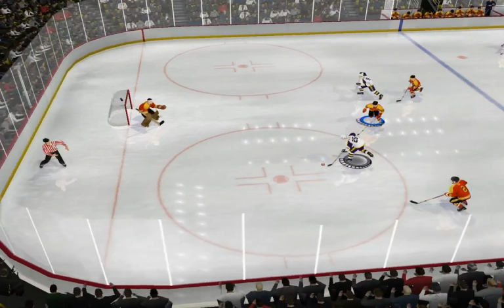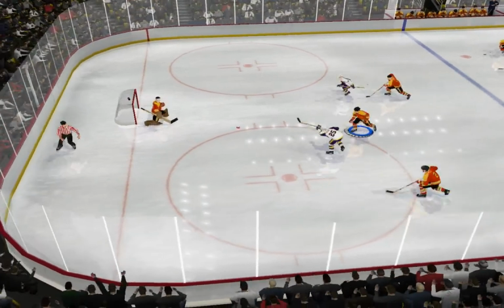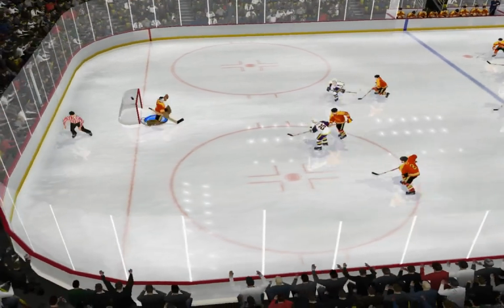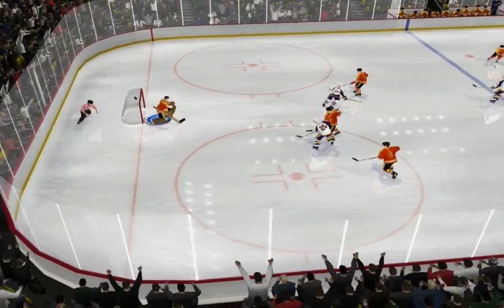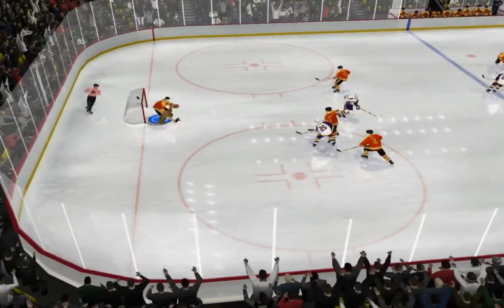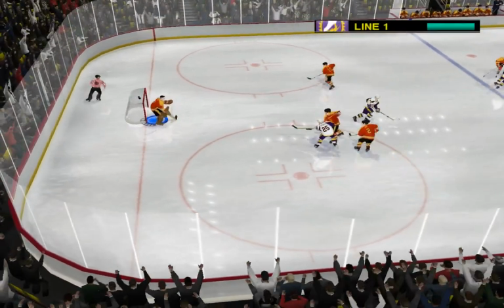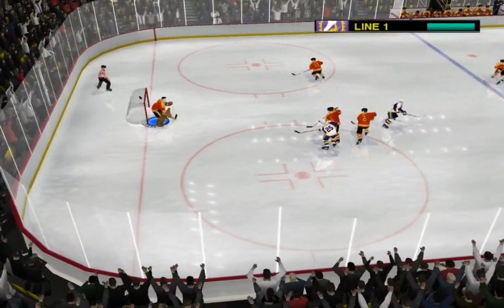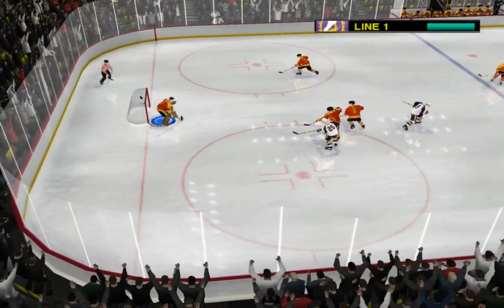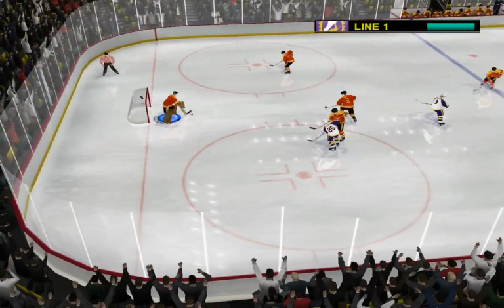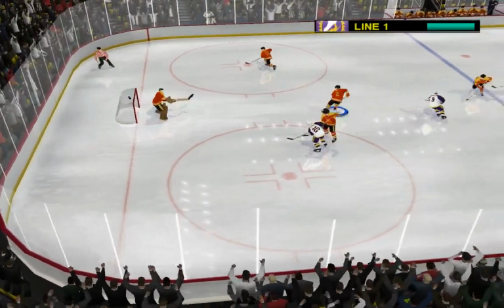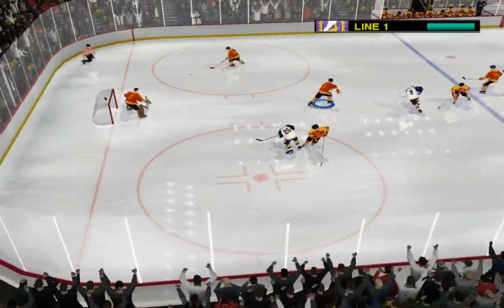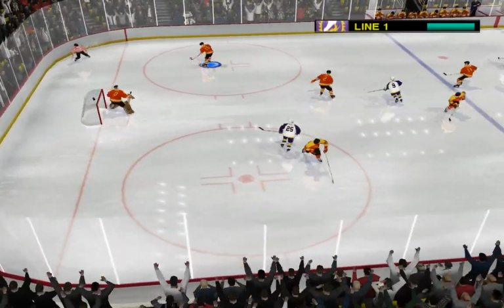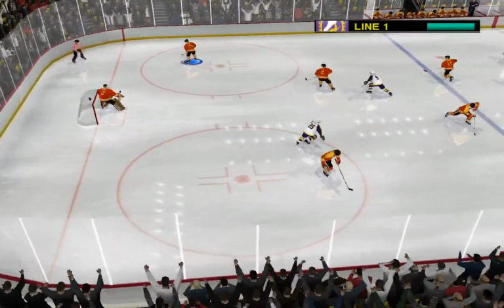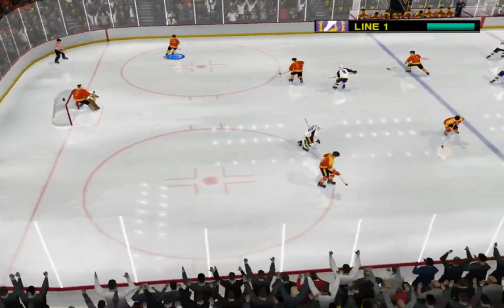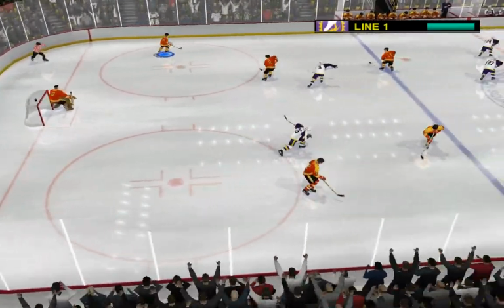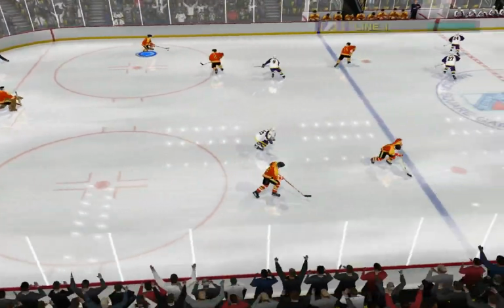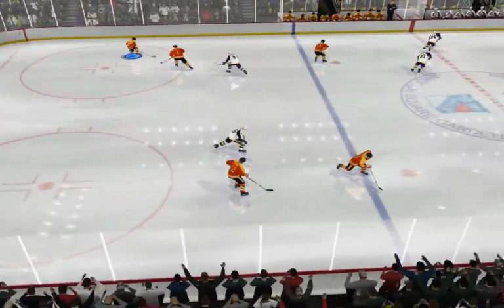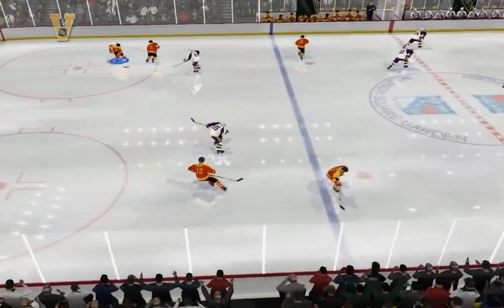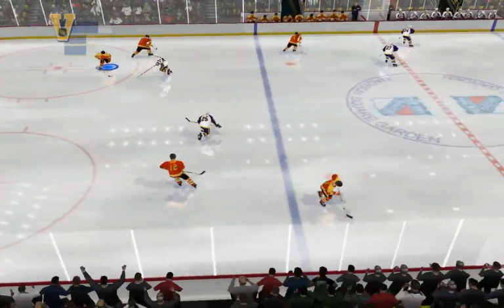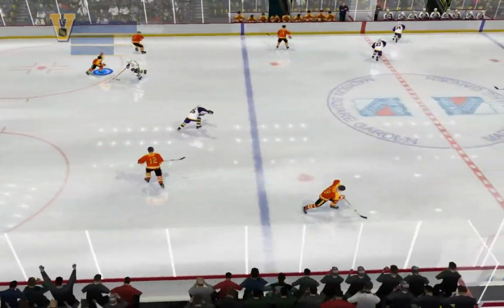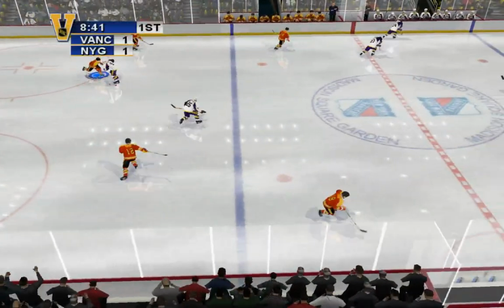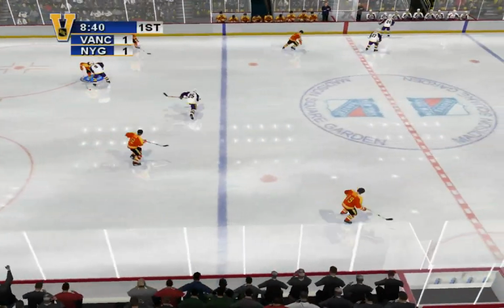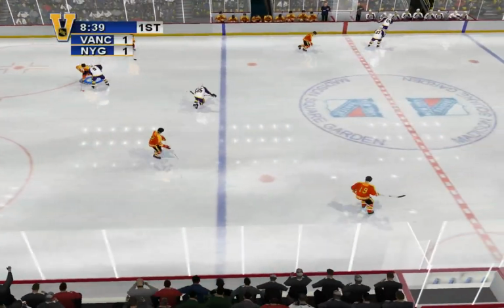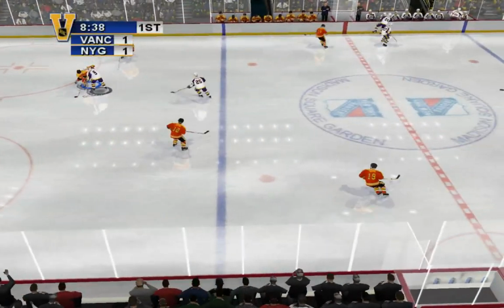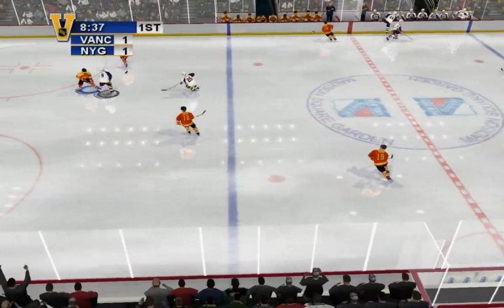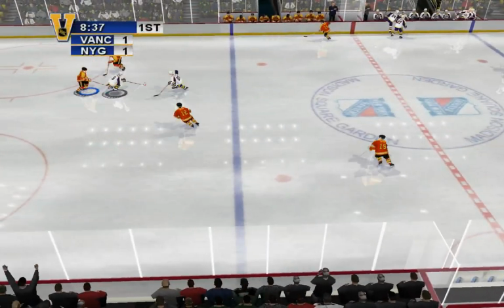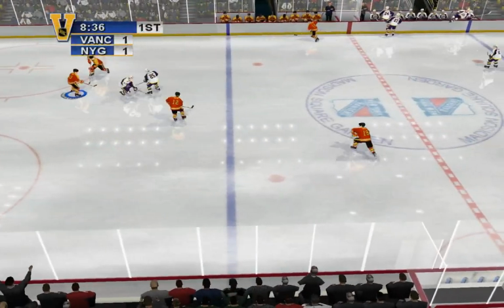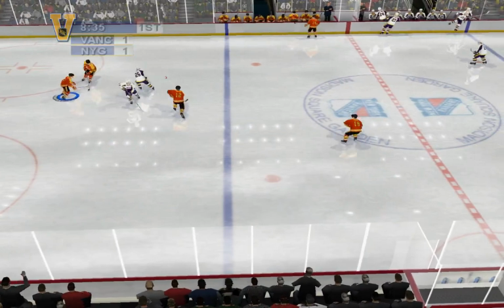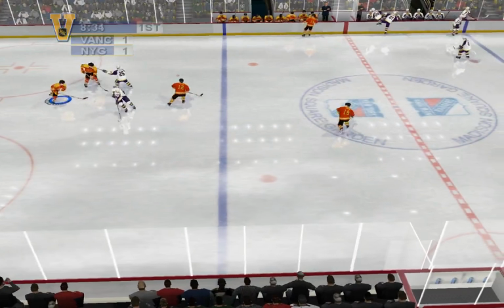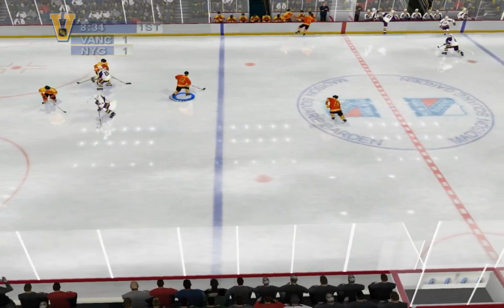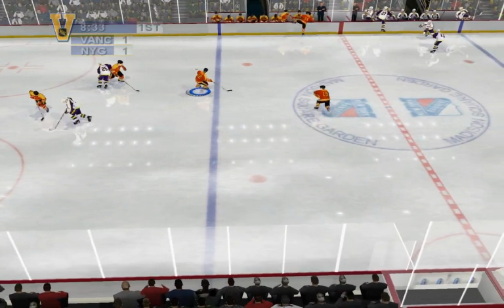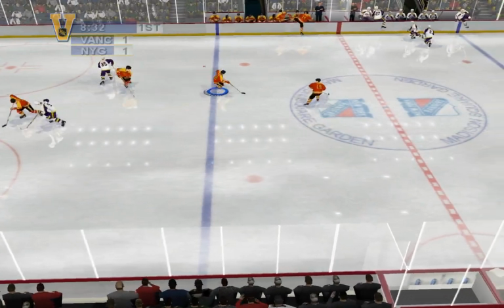Press the pass button to switch players when you're on defense. Craig jumps on the loose puck.